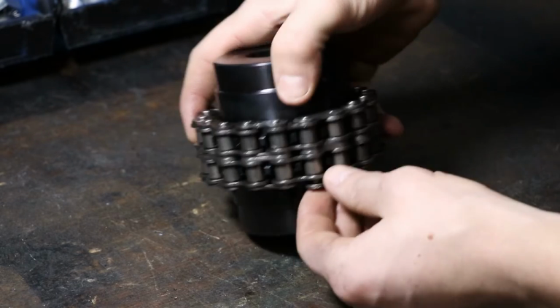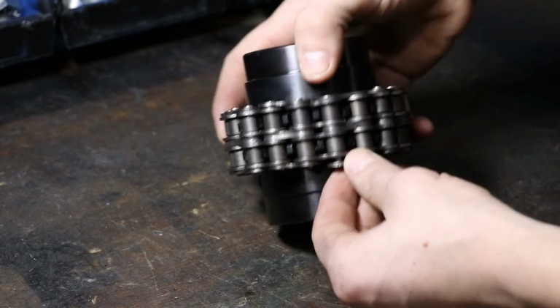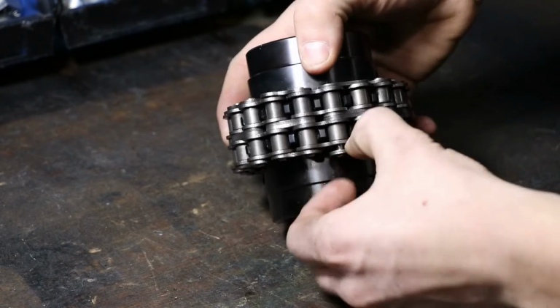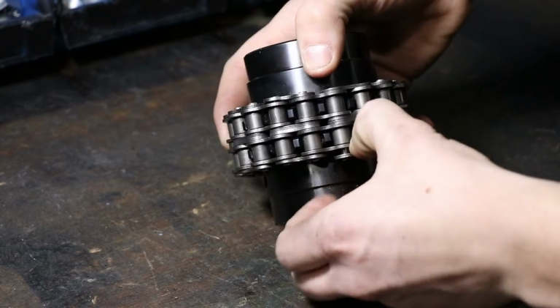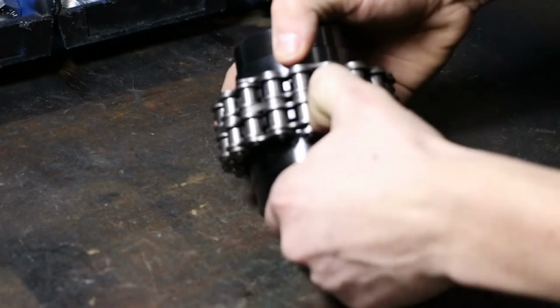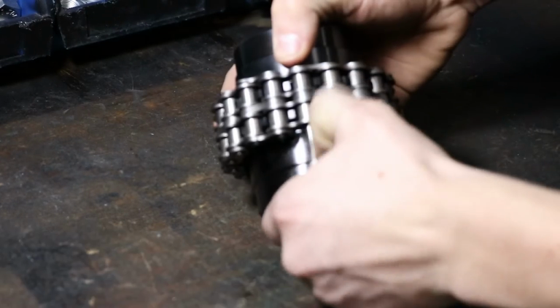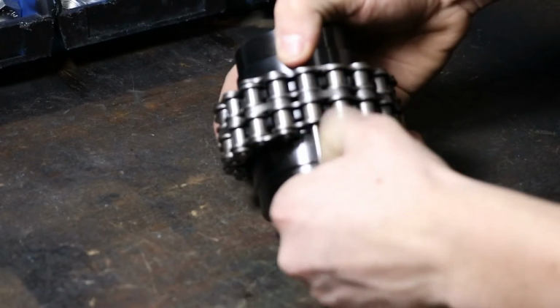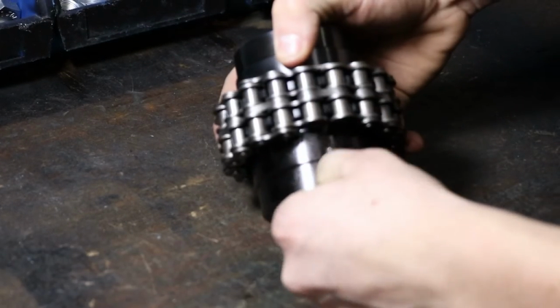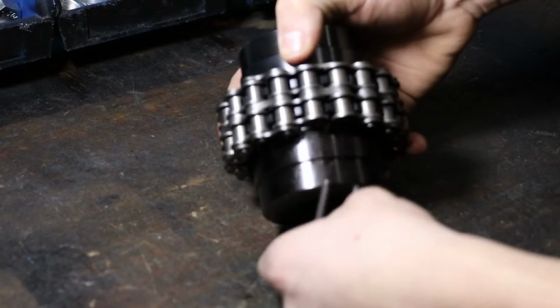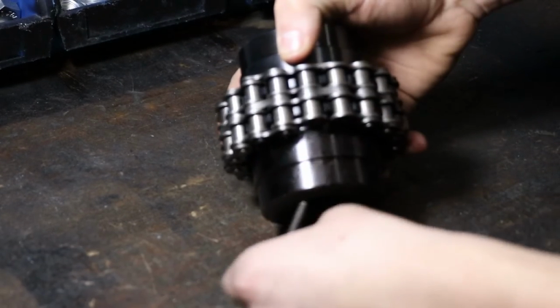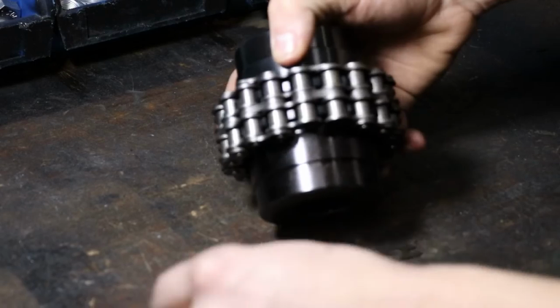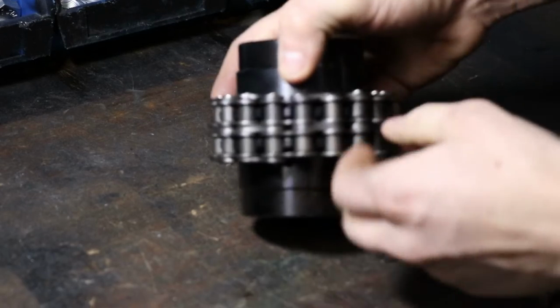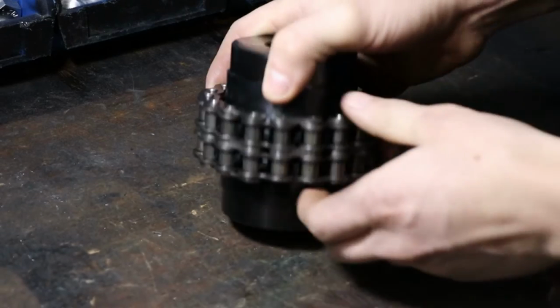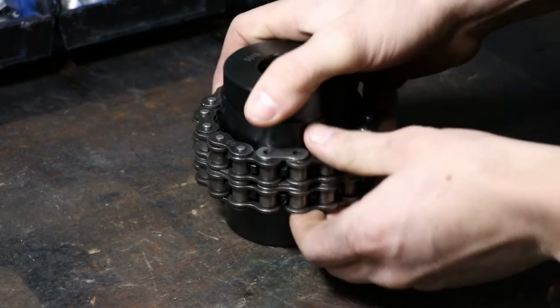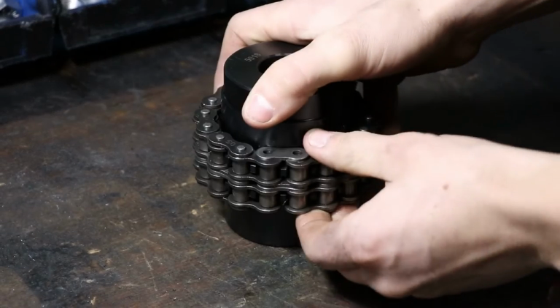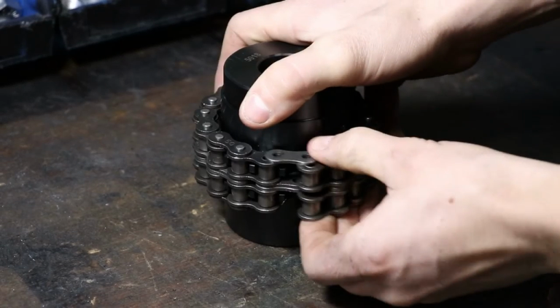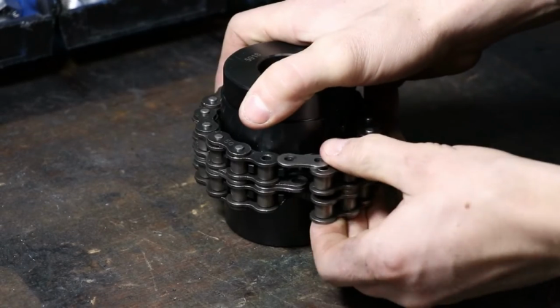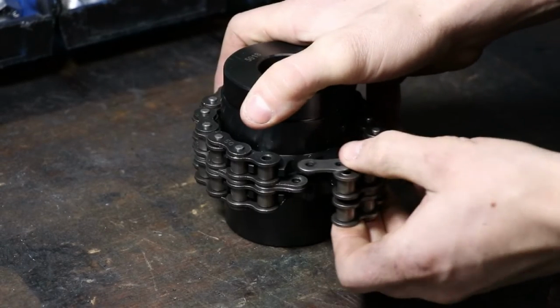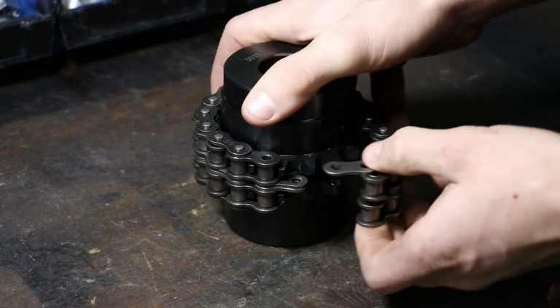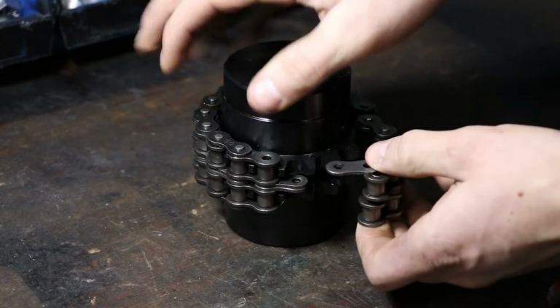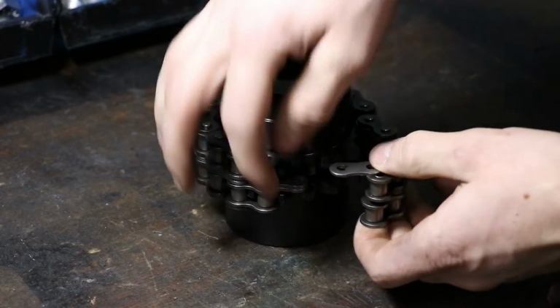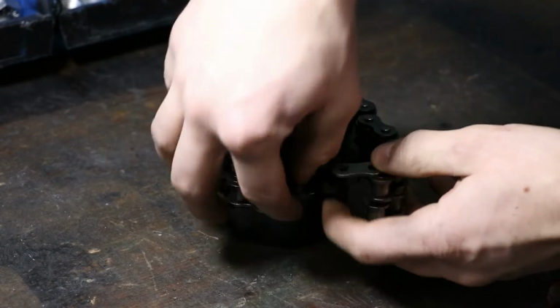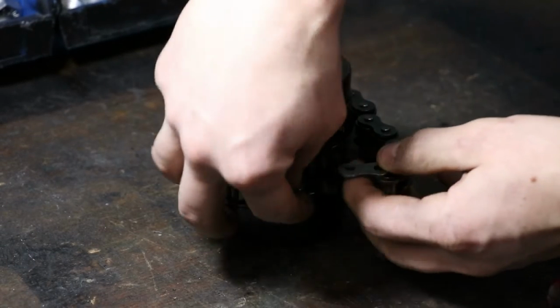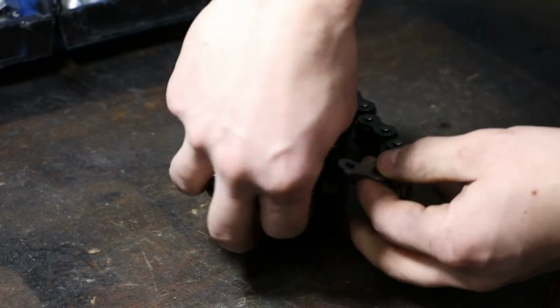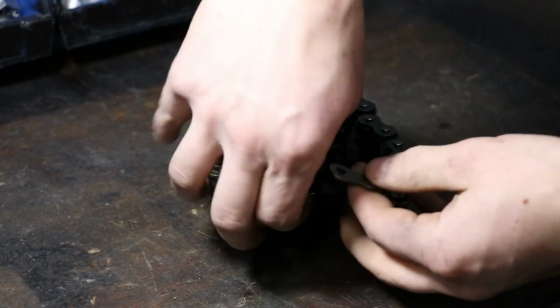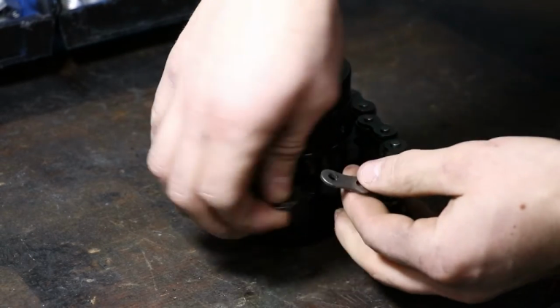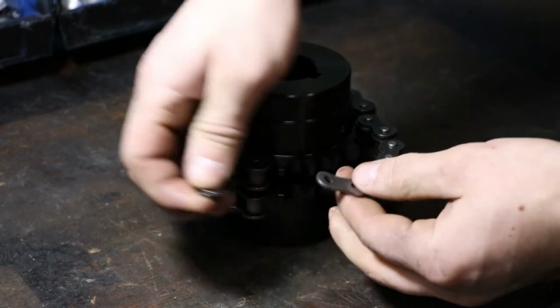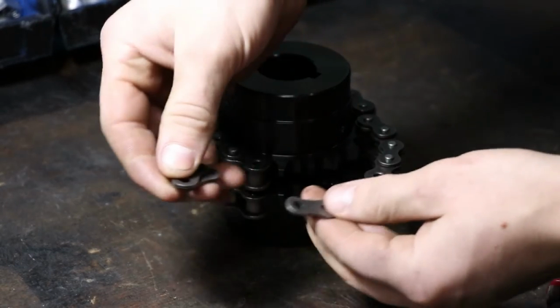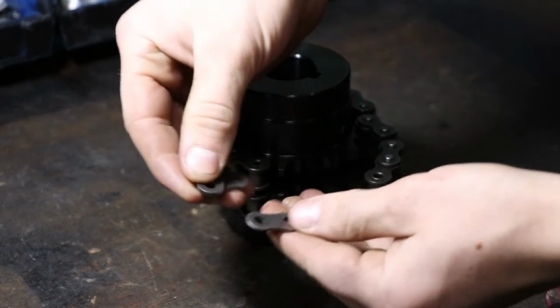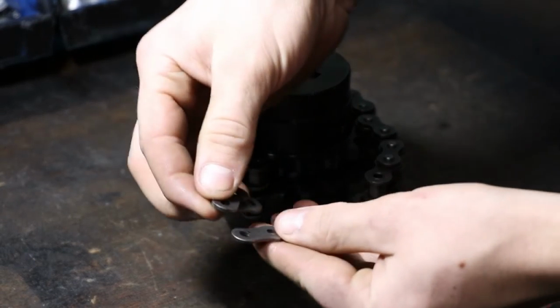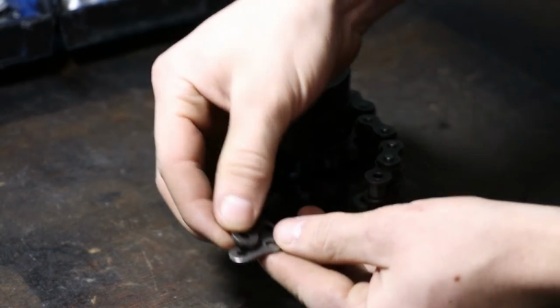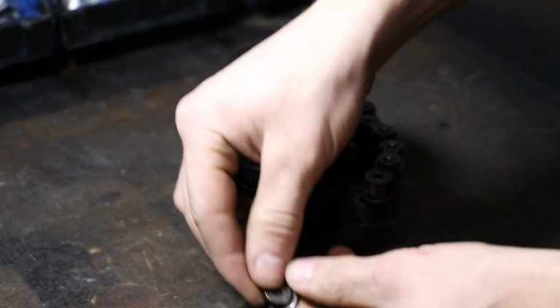Then pull these pins out. You can then pull the chain apart and take this top spacer off, and two spacers from the middle will also fall out.